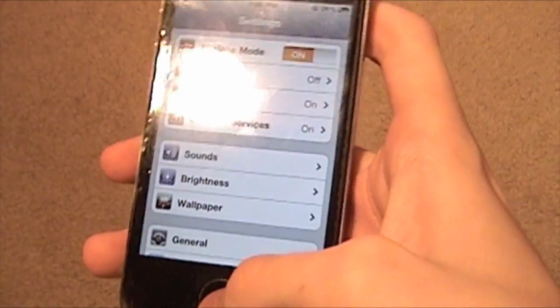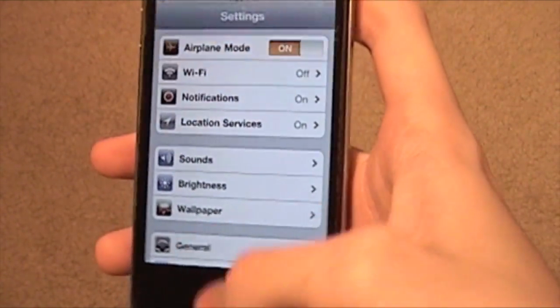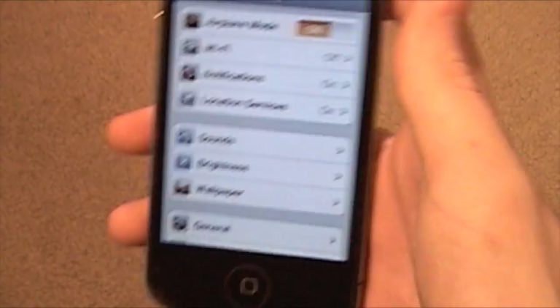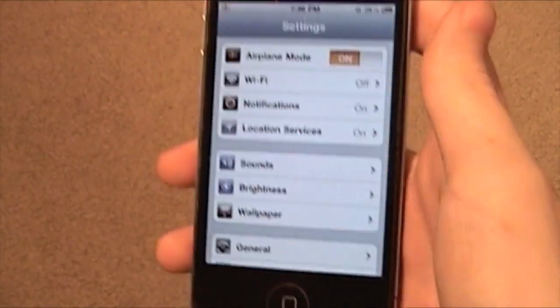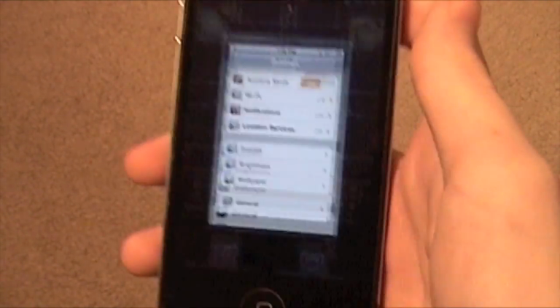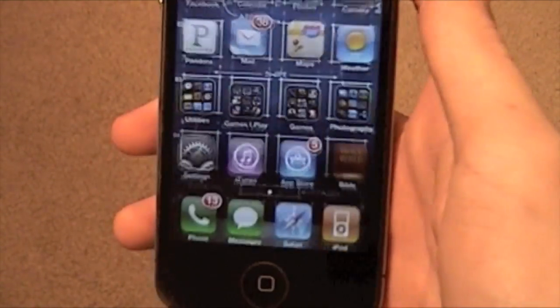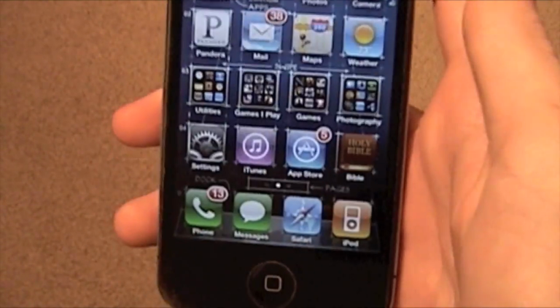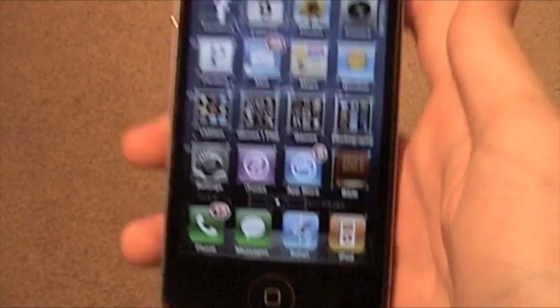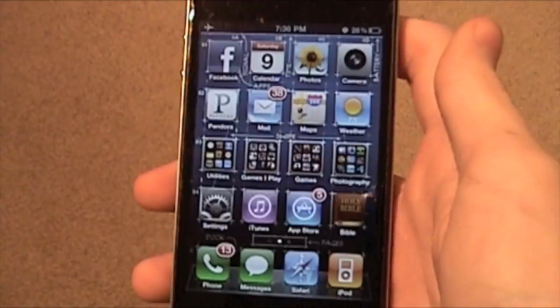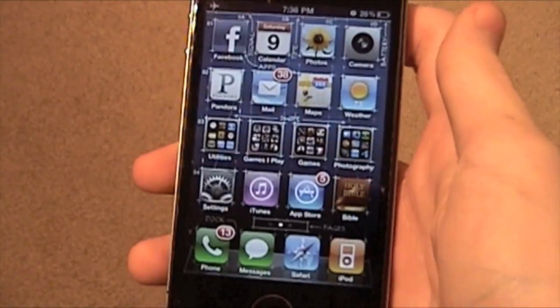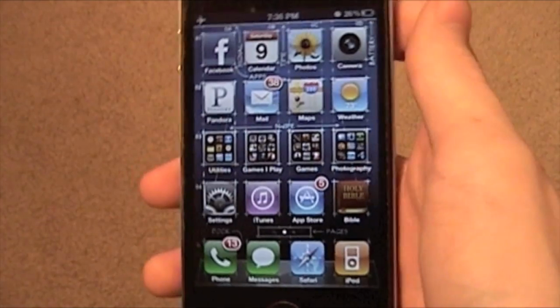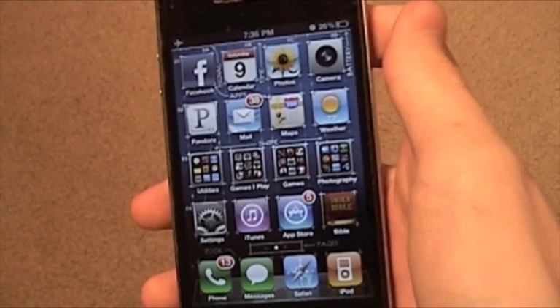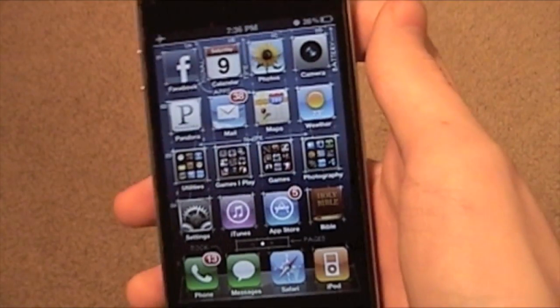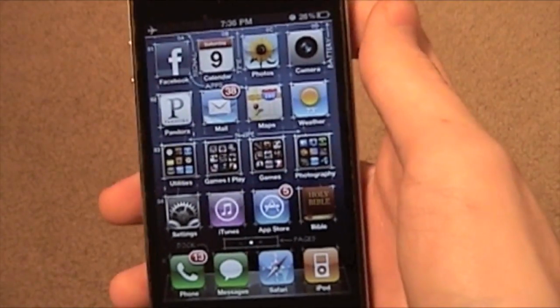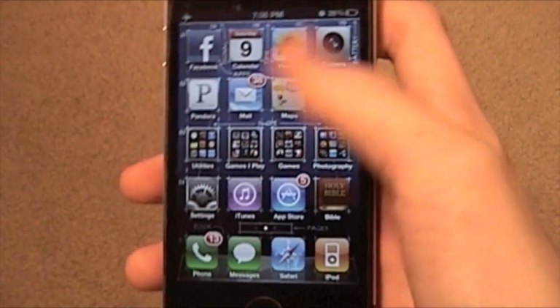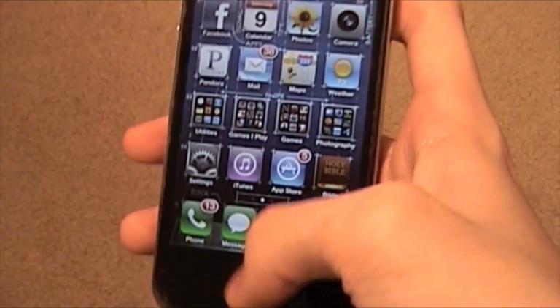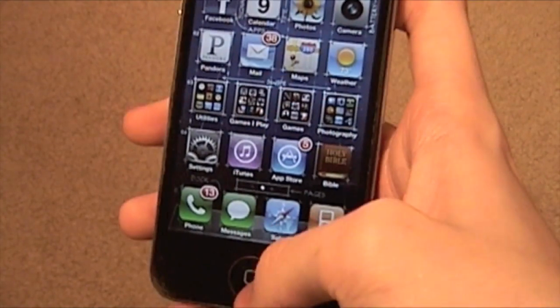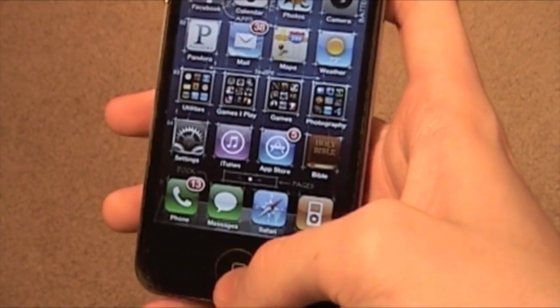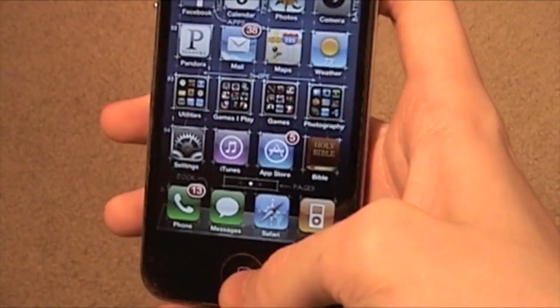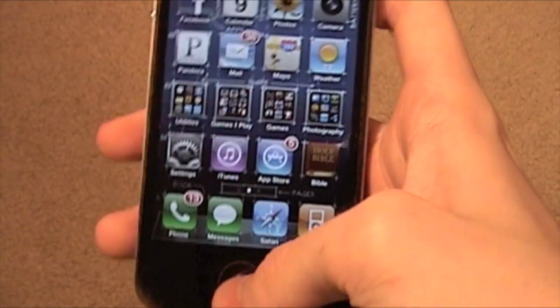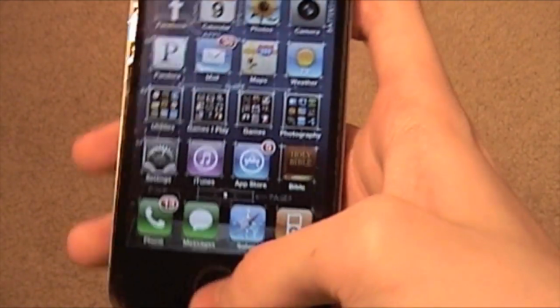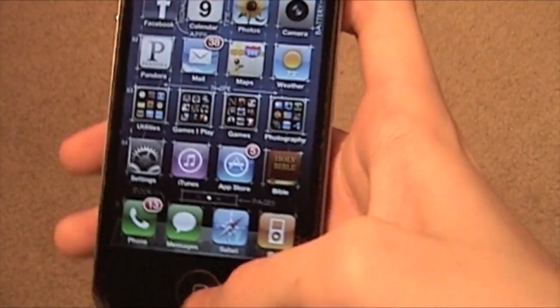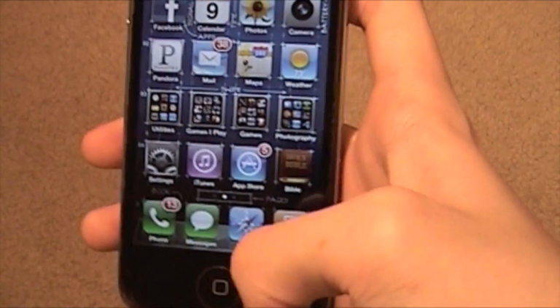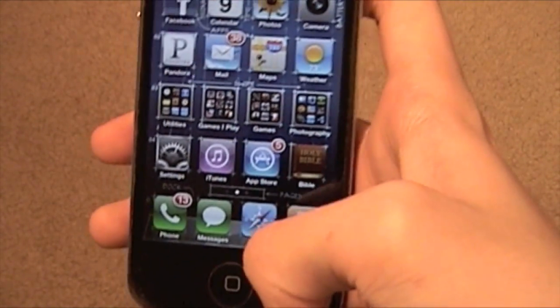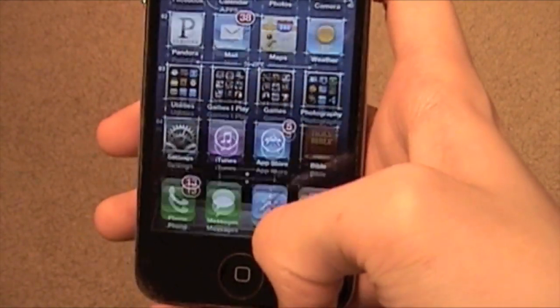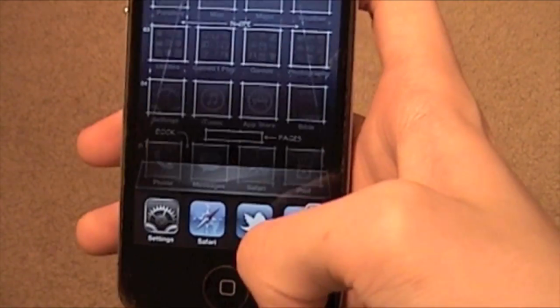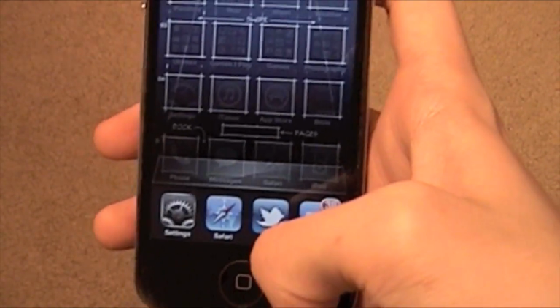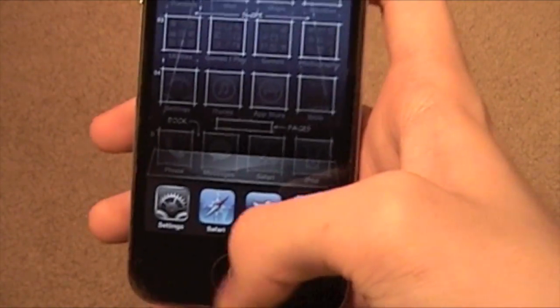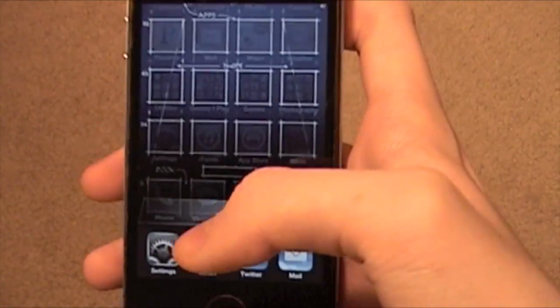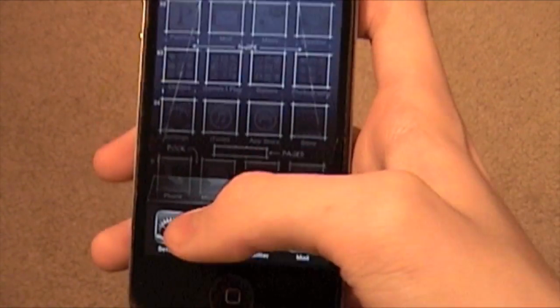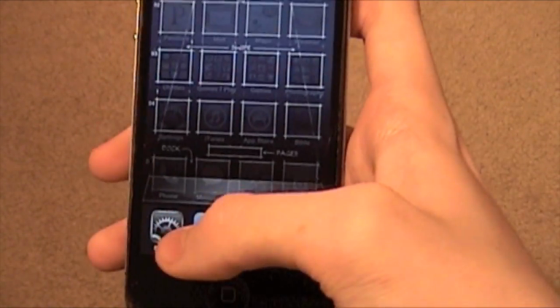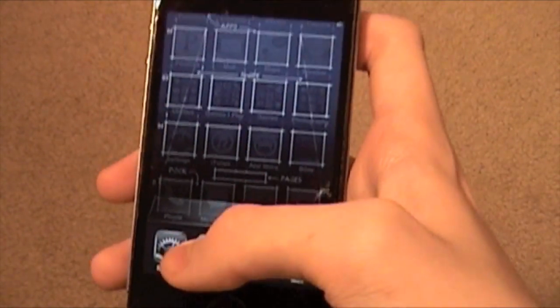Obviously on airplane mode you won't be getting any calls or anything, but you can still play games and use it as an iPod.